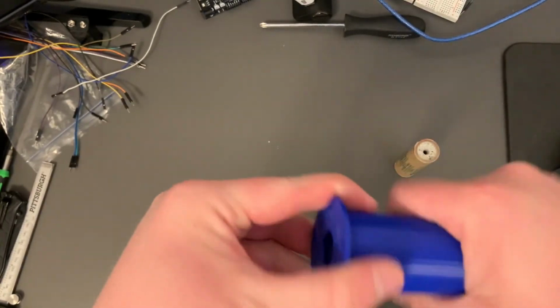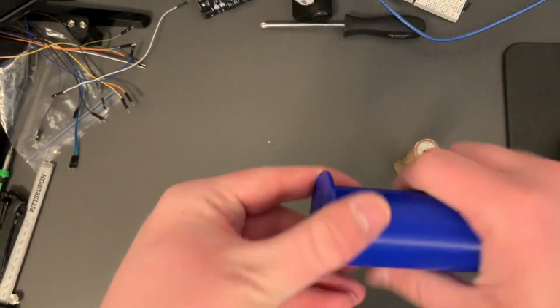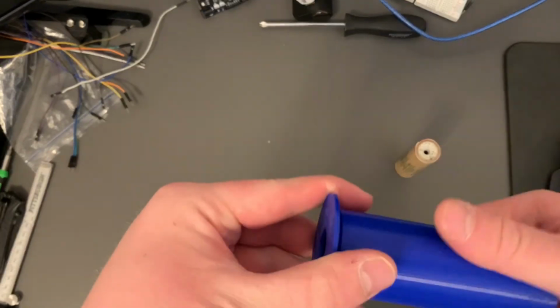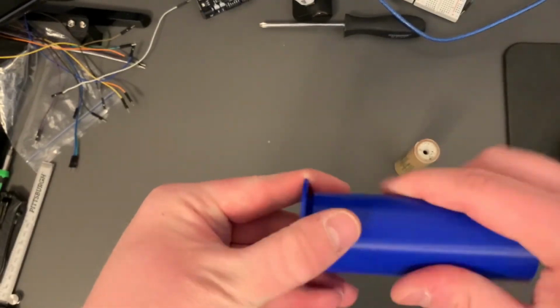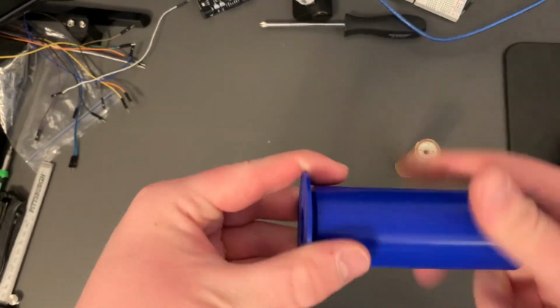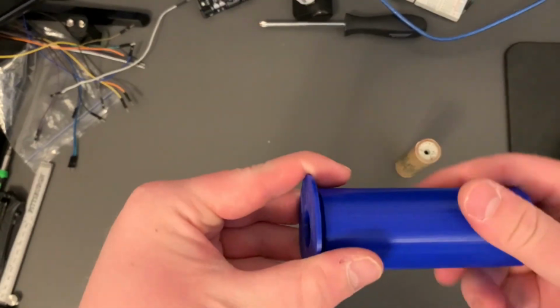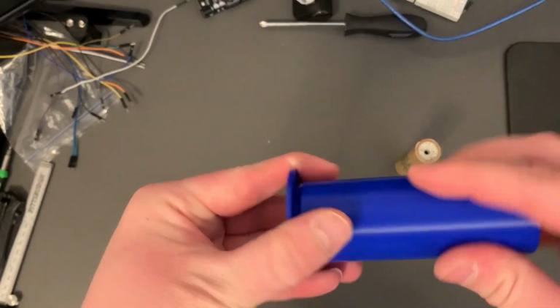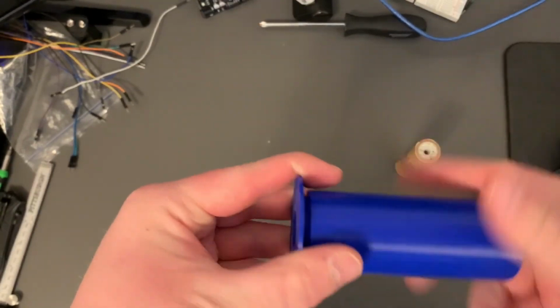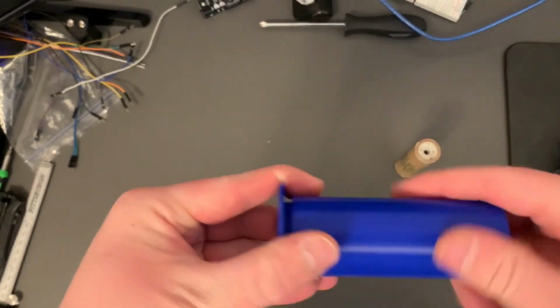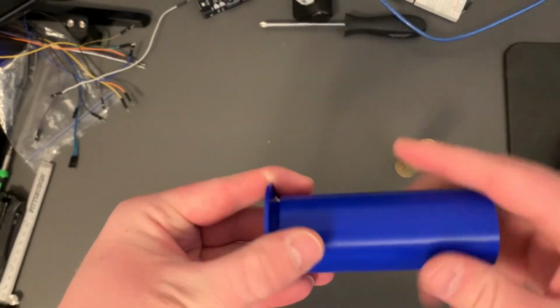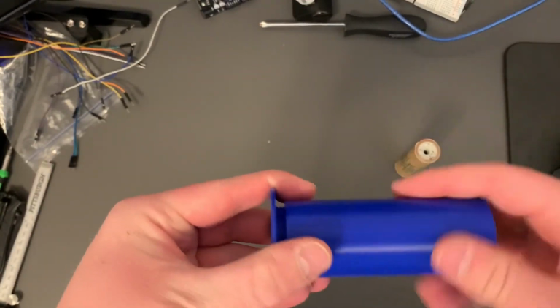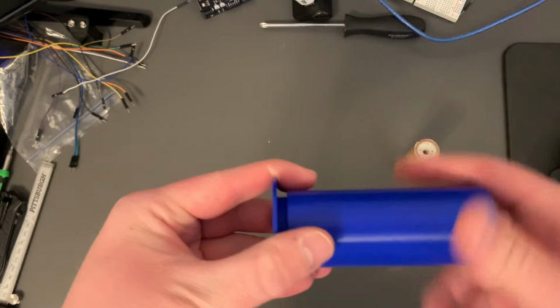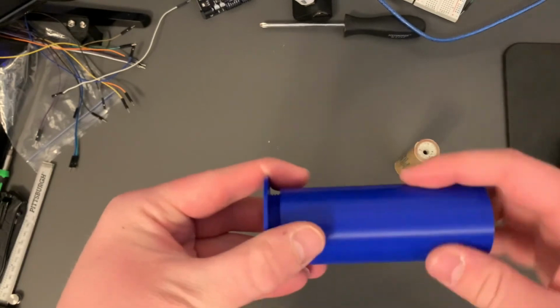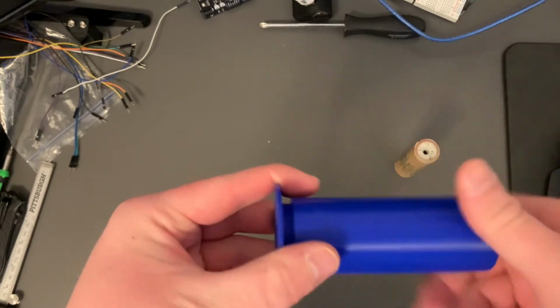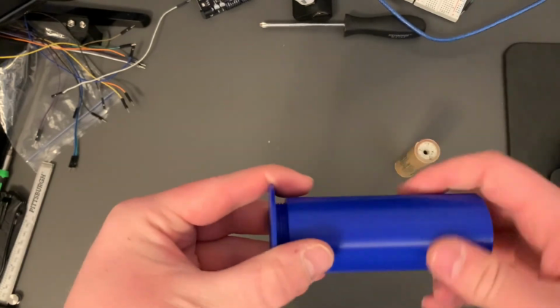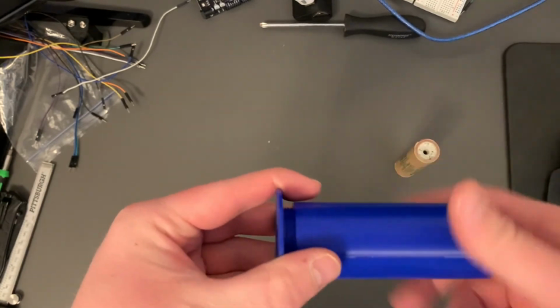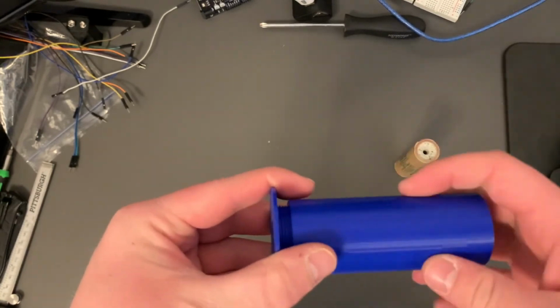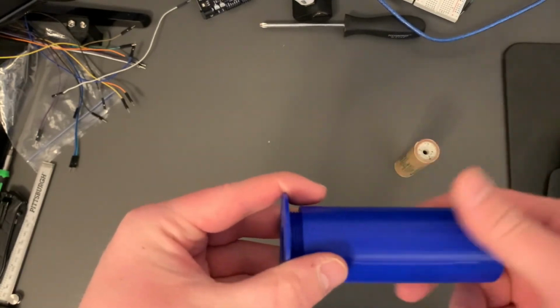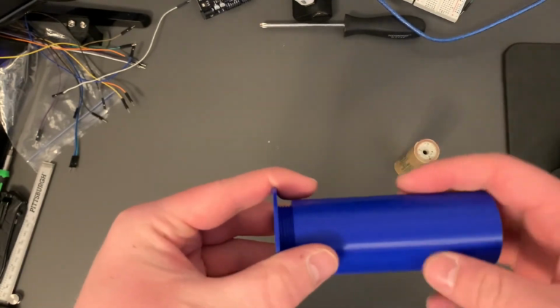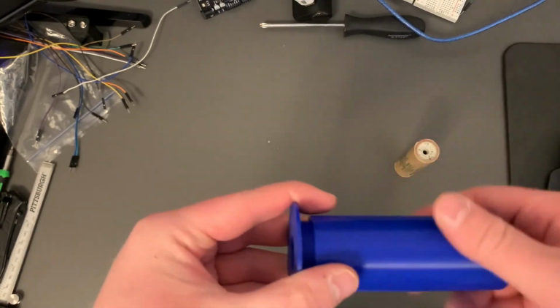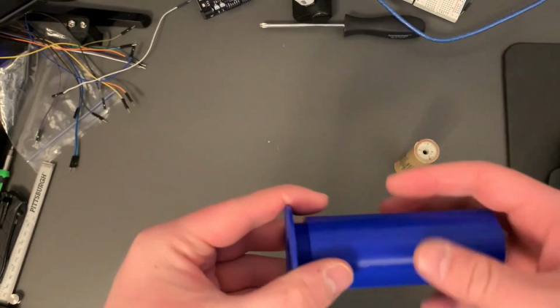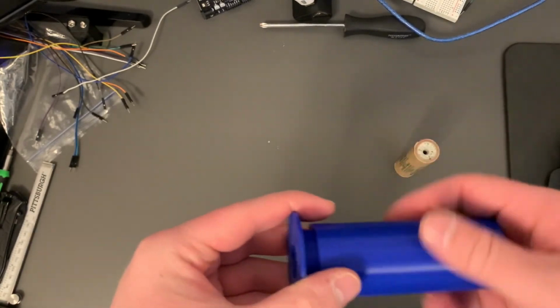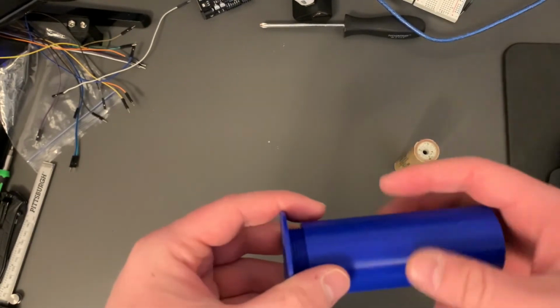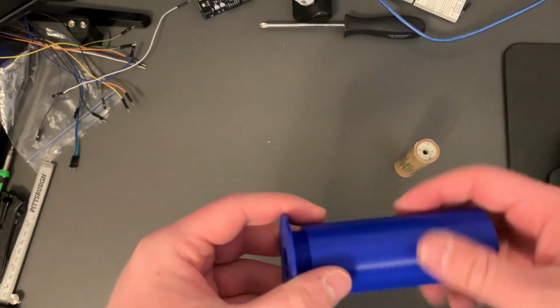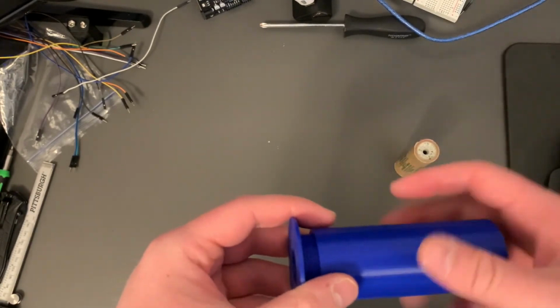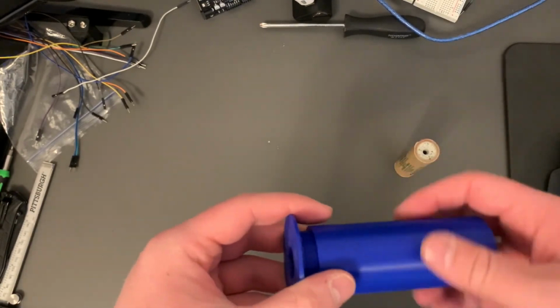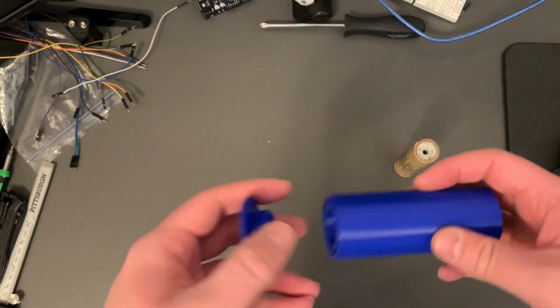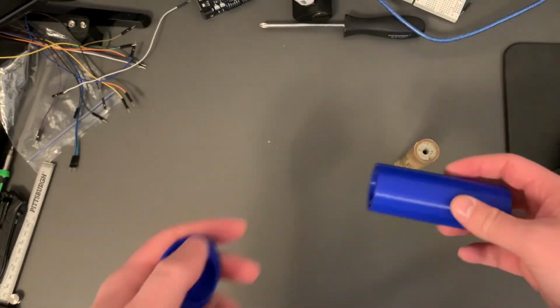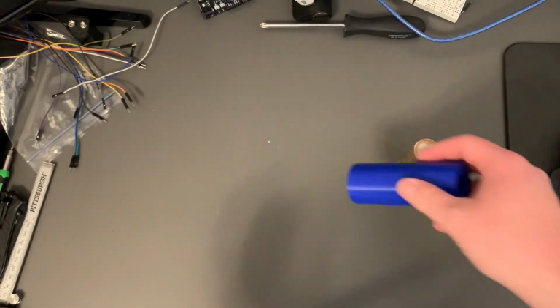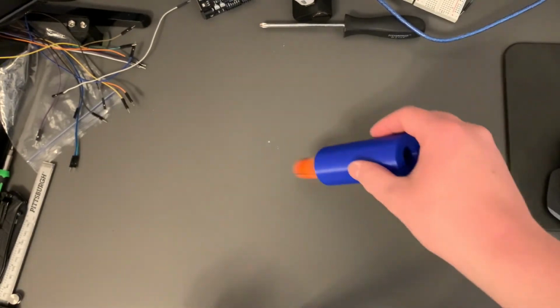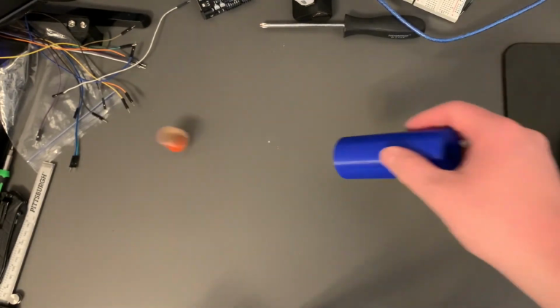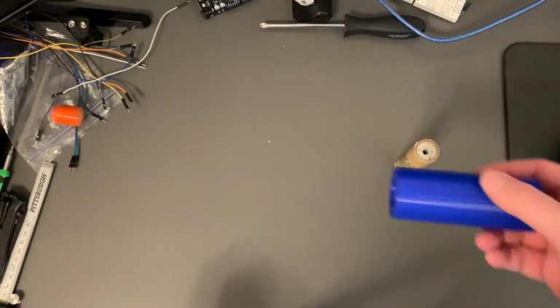Let me know what you think, and I'll continue to develop it and show you how it mounts in the fin can here shortly.